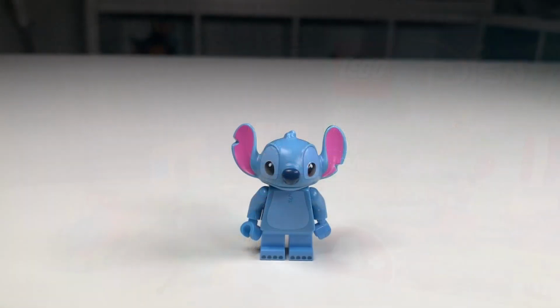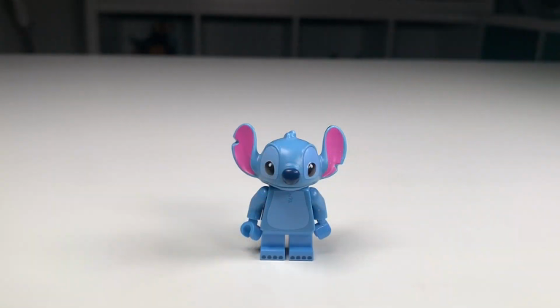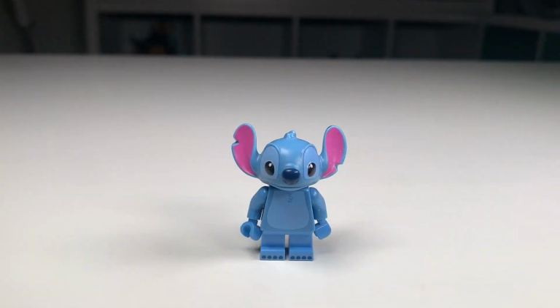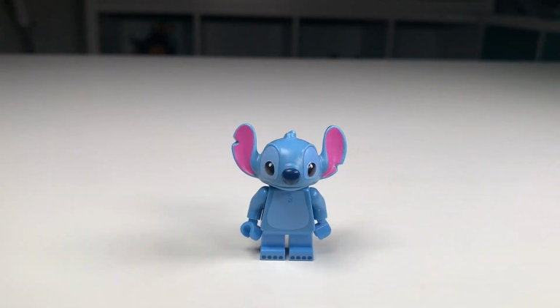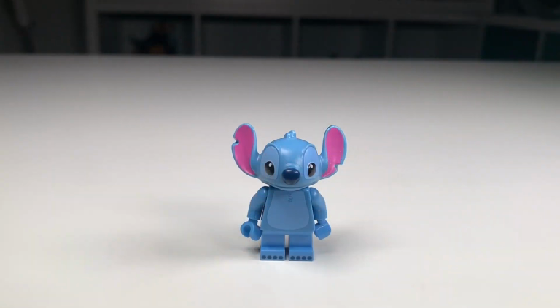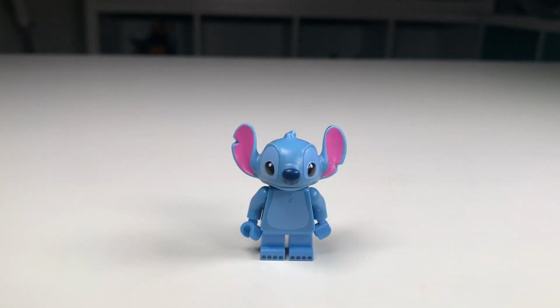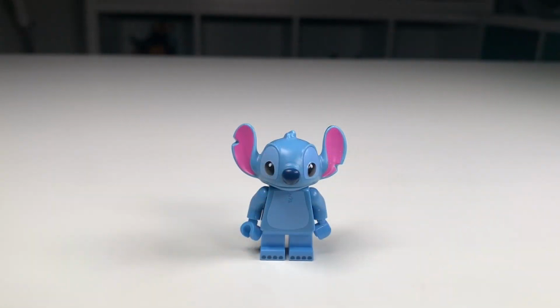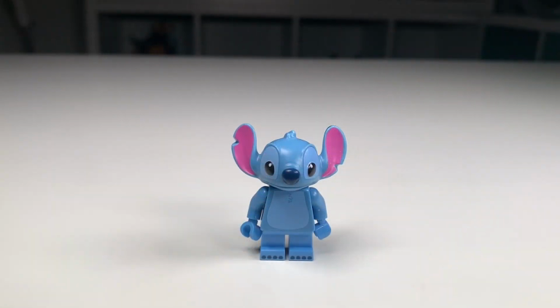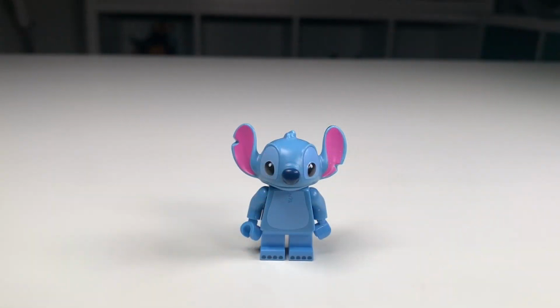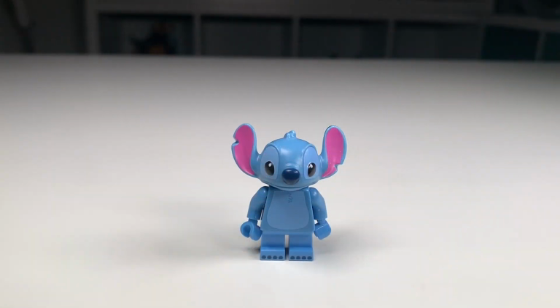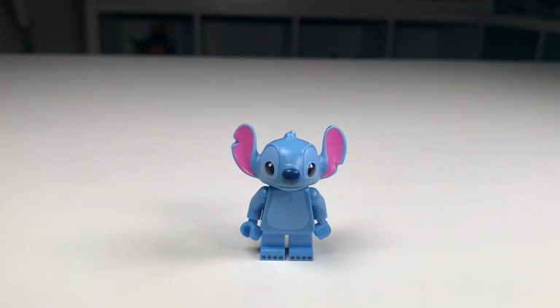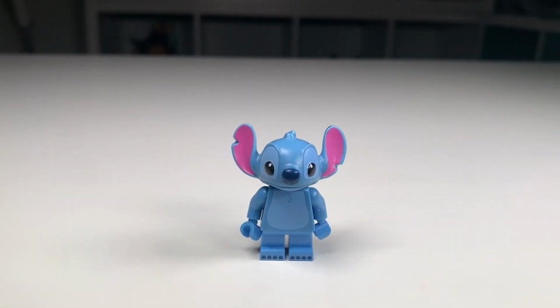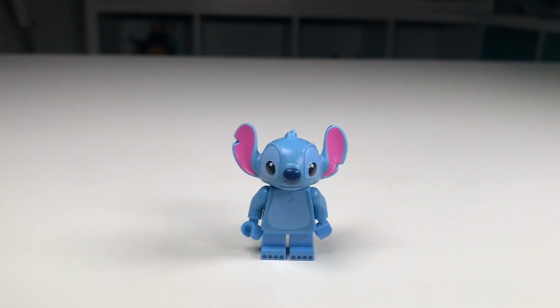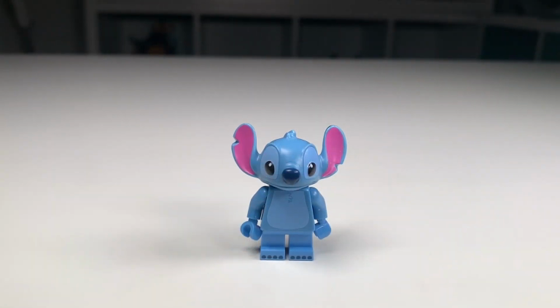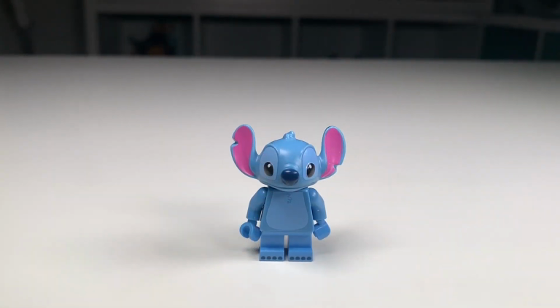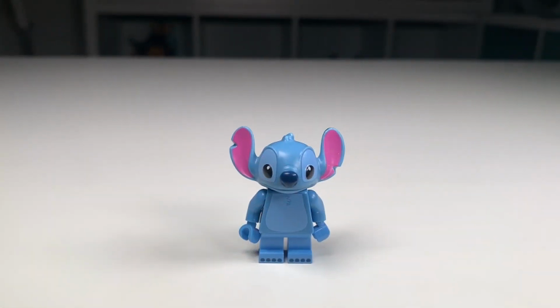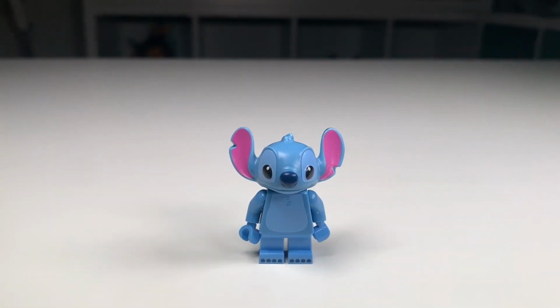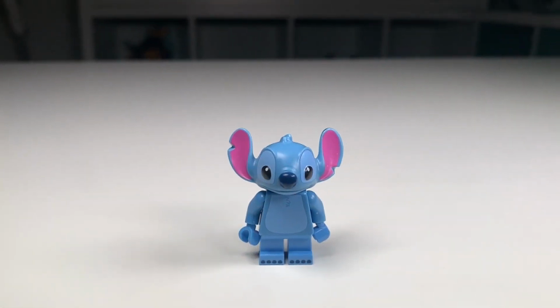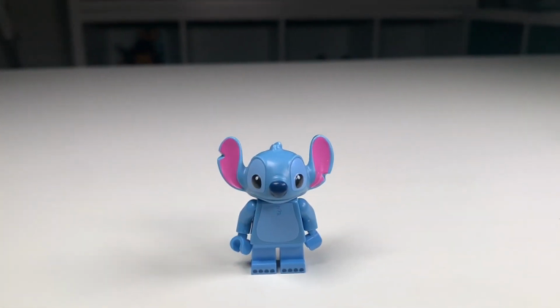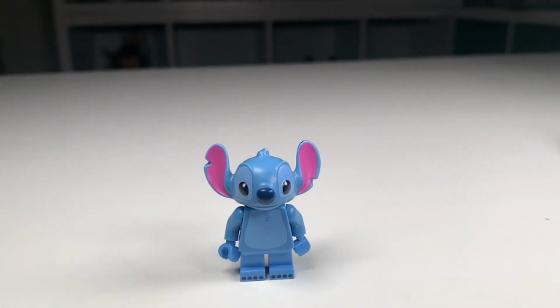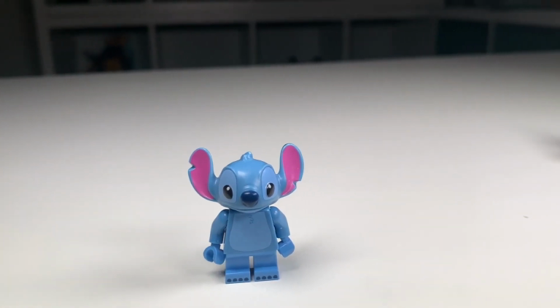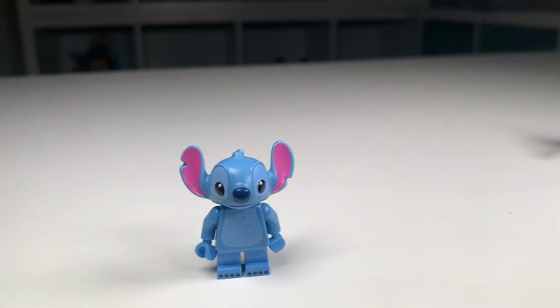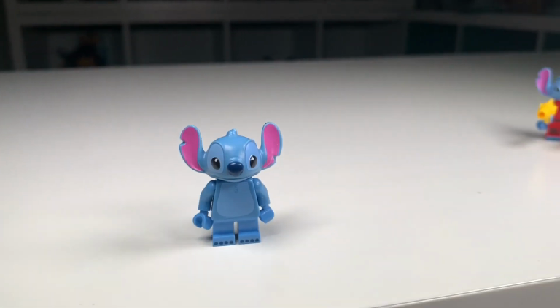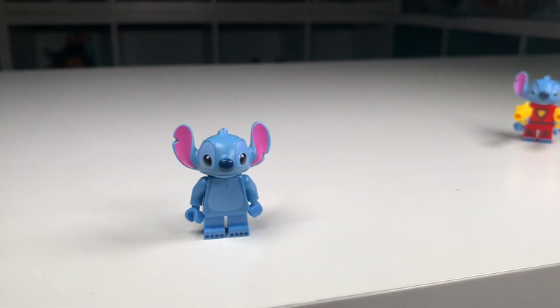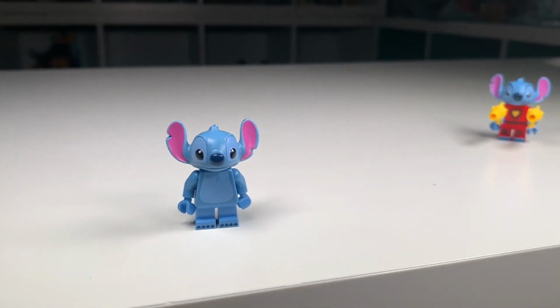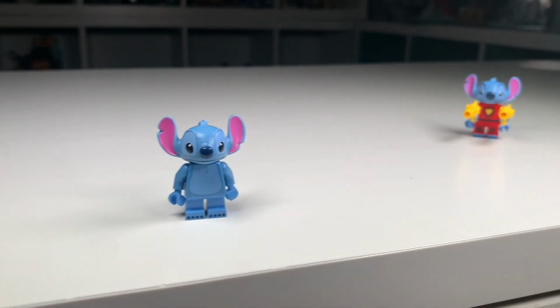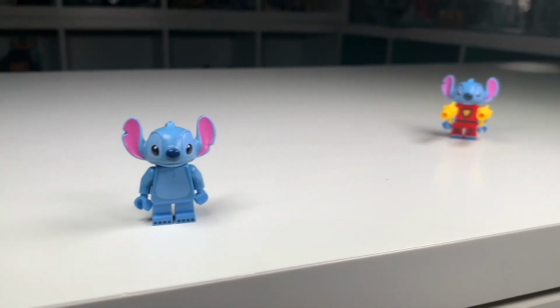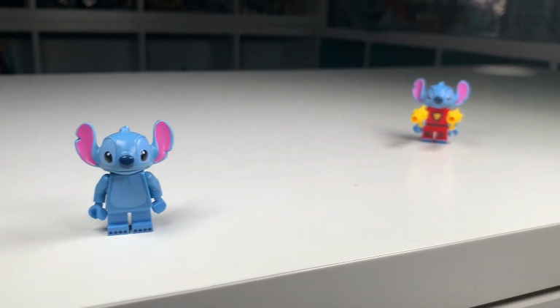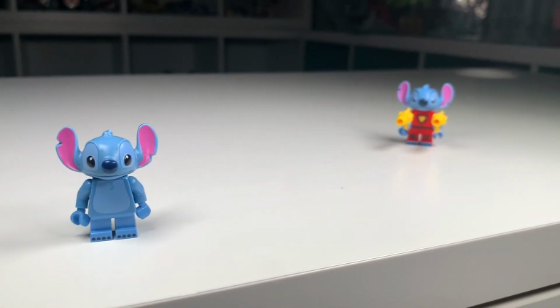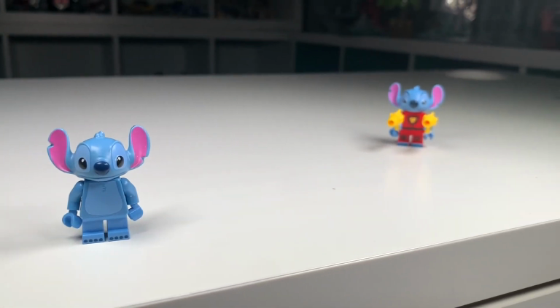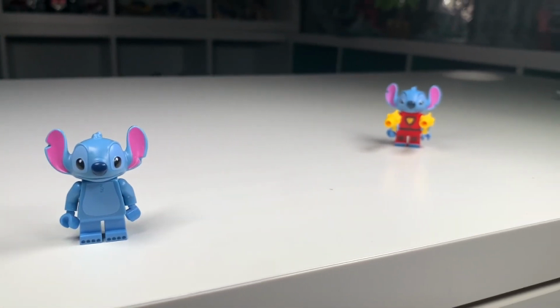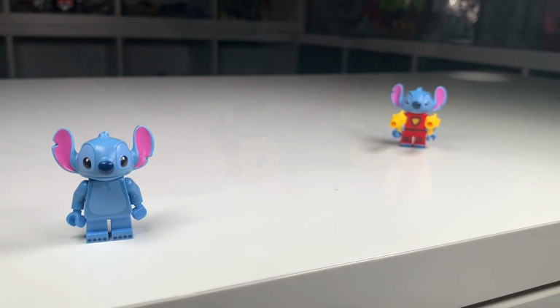For the first build, we're going to go with one of my favorite Disney characters, Stitch, and we're going to make him a rocket ship.